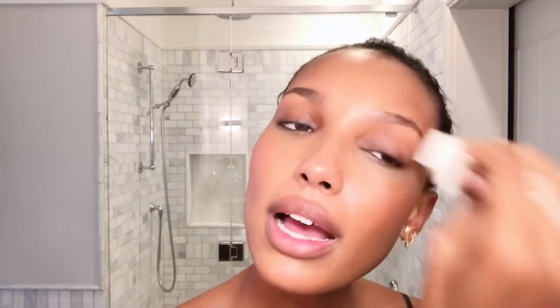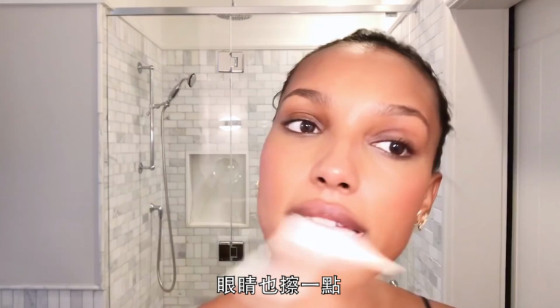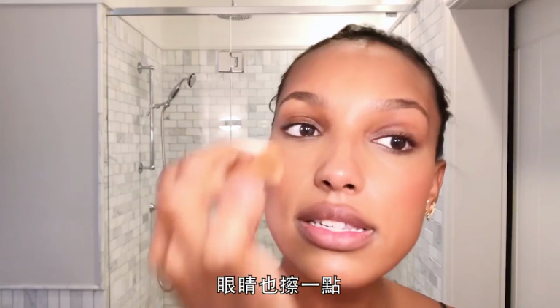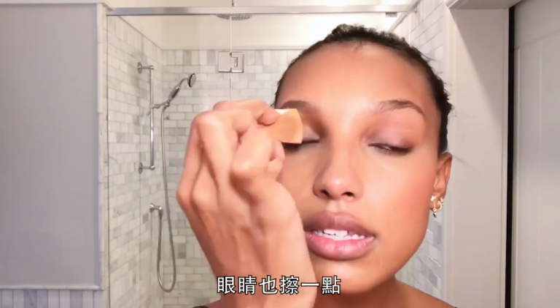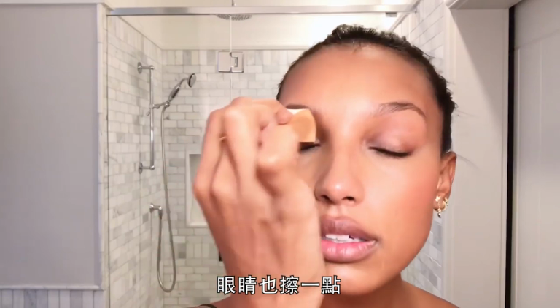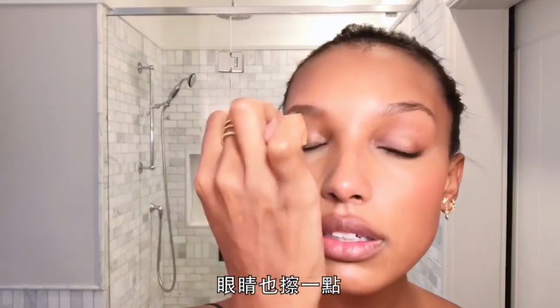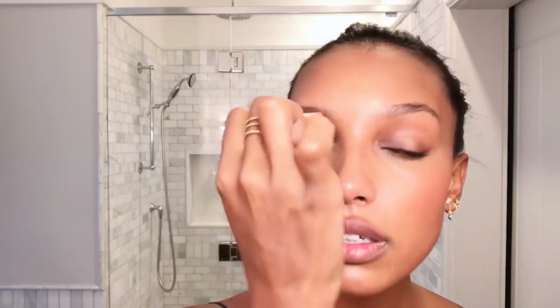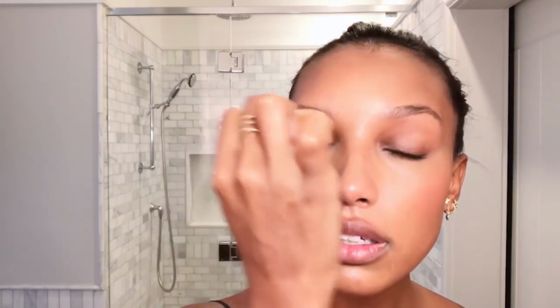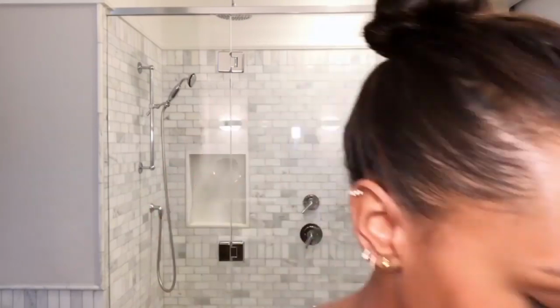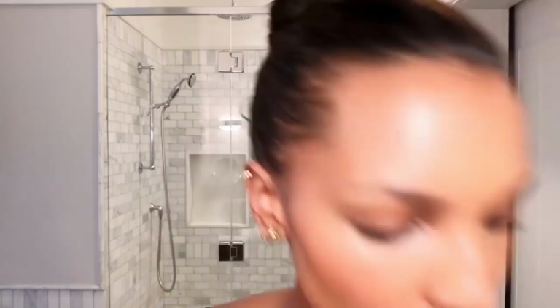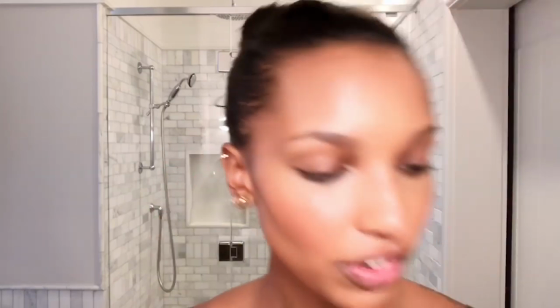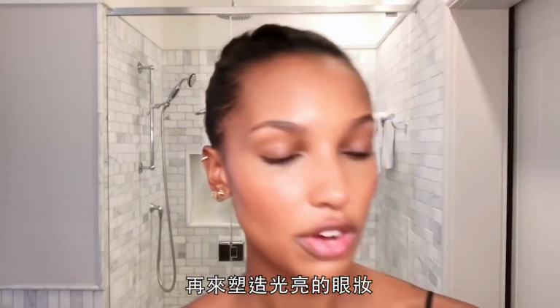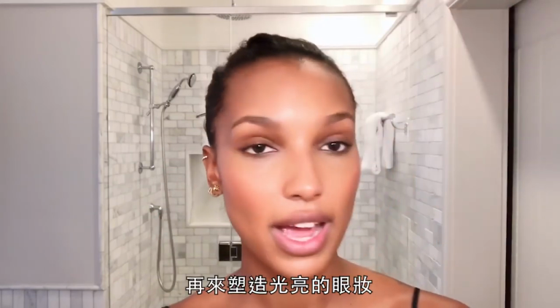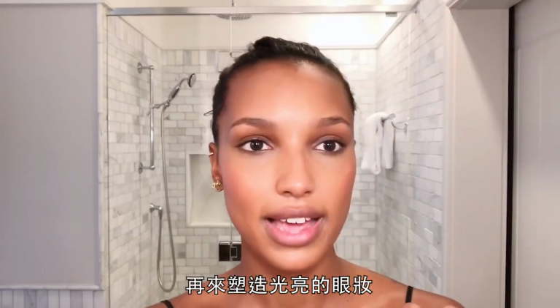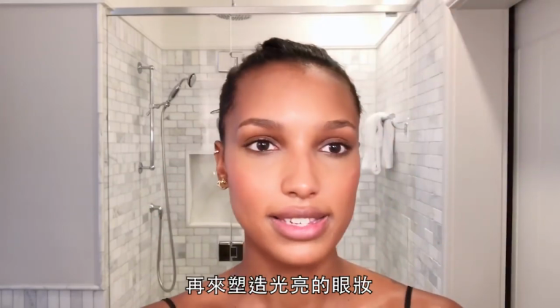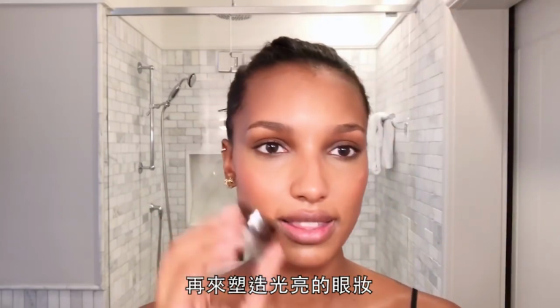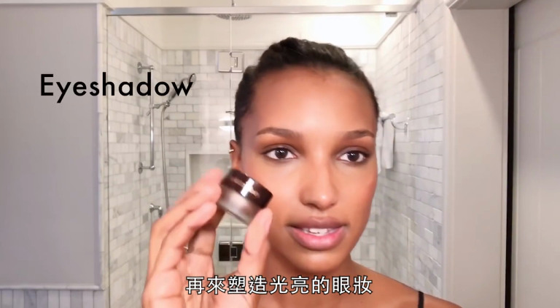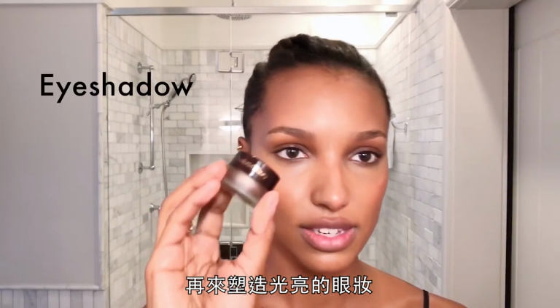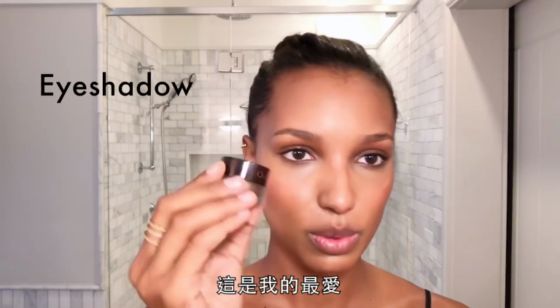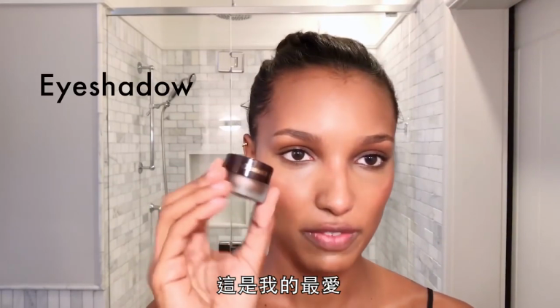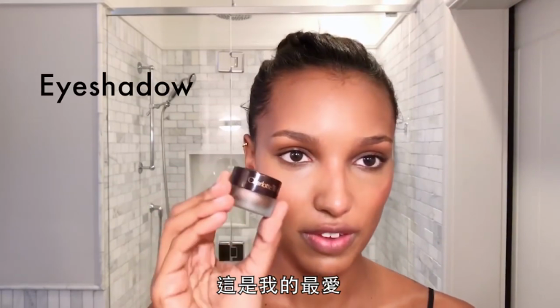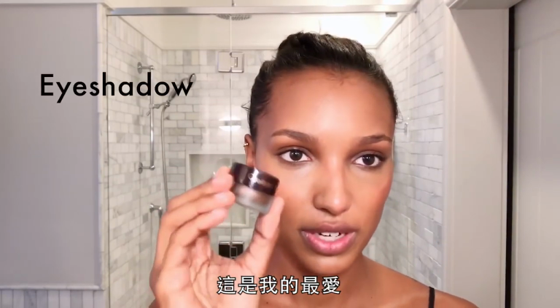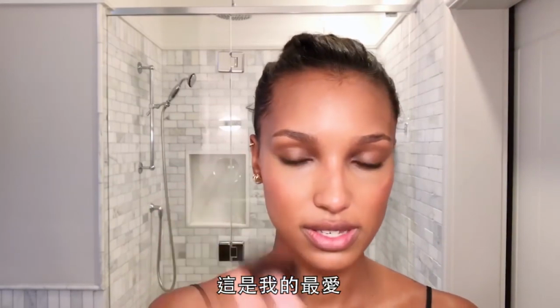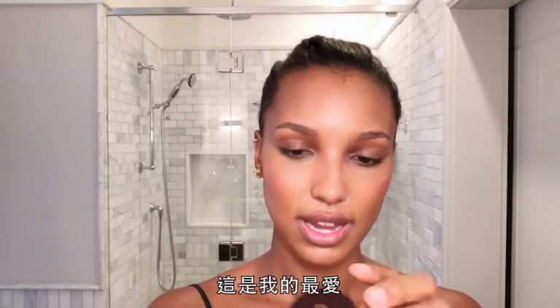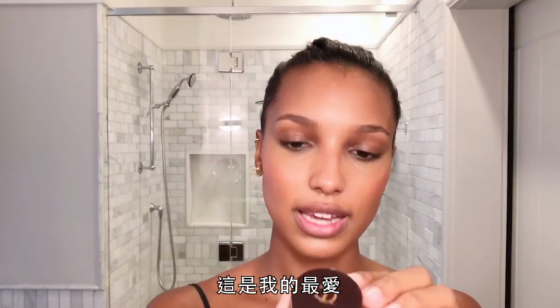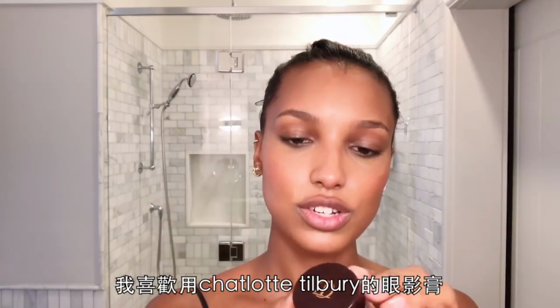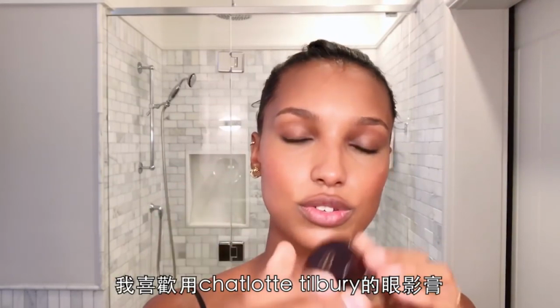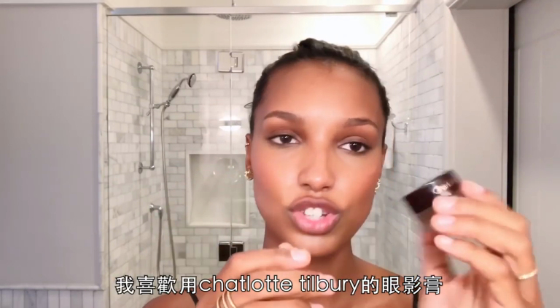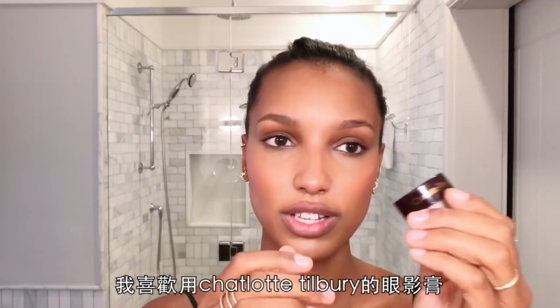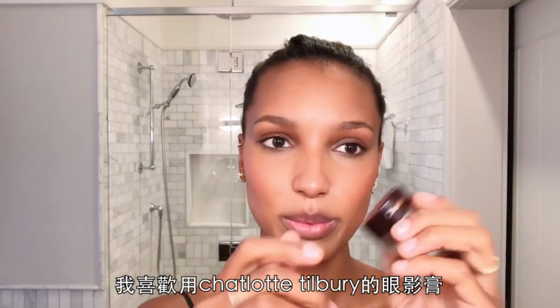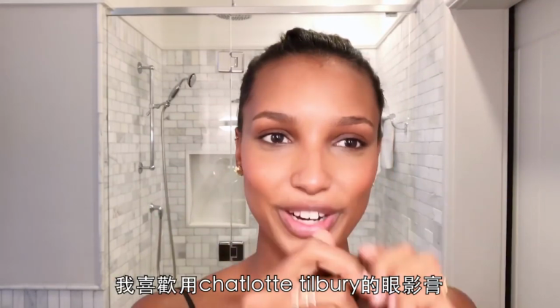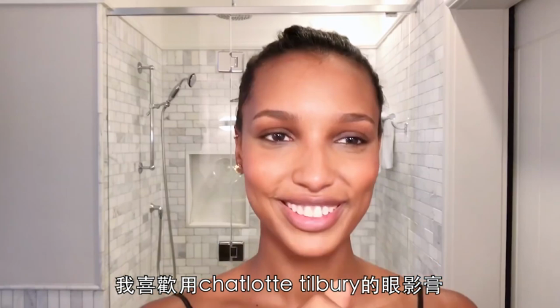My eyes. So for glowy eyes, this is one of my favorites — I like to use Charlotte Tilbury.